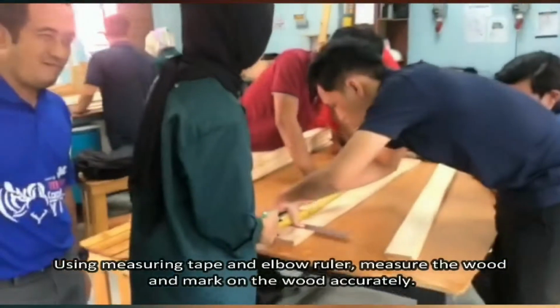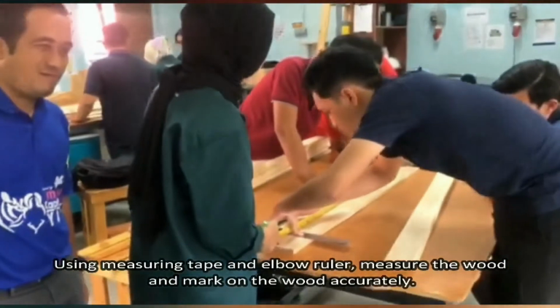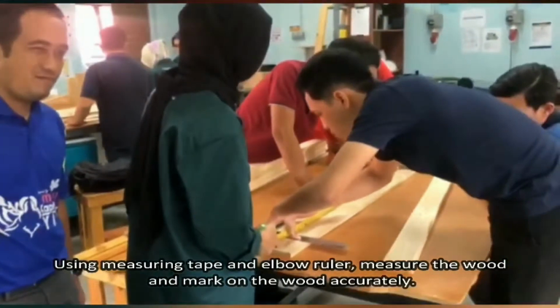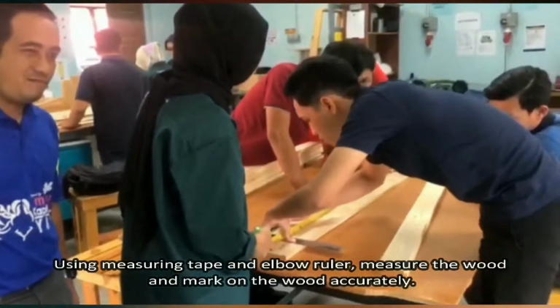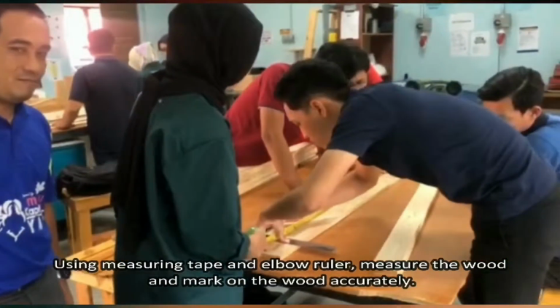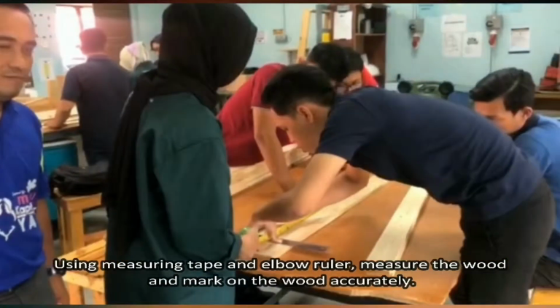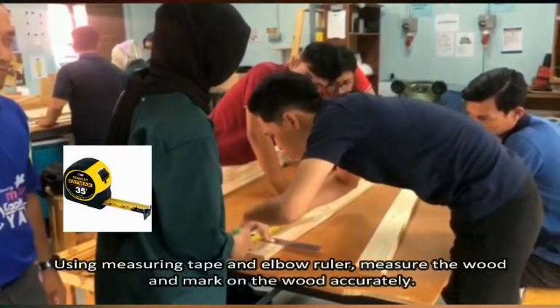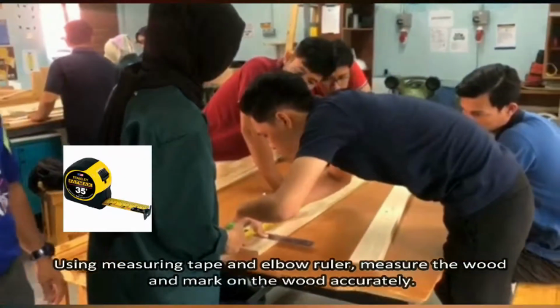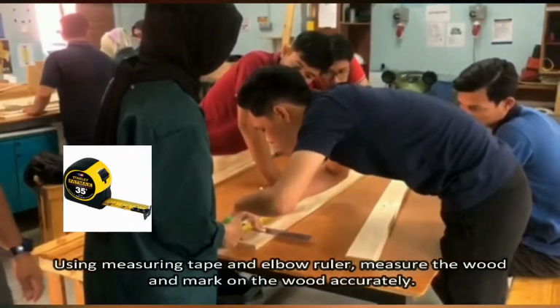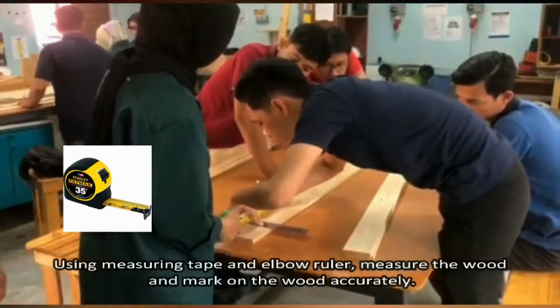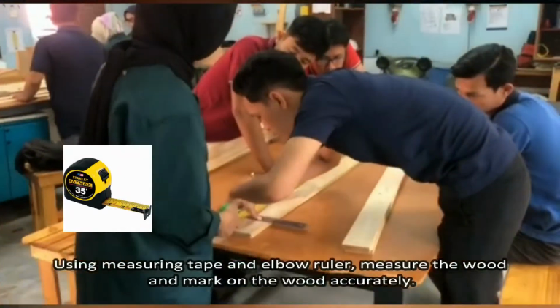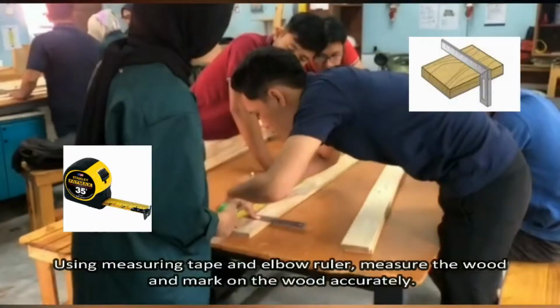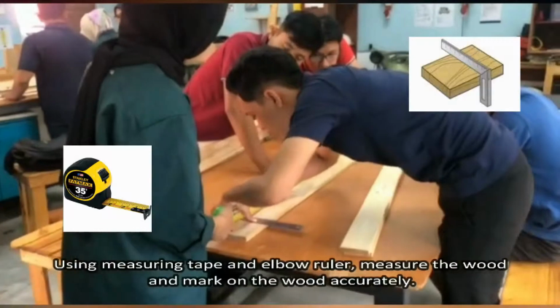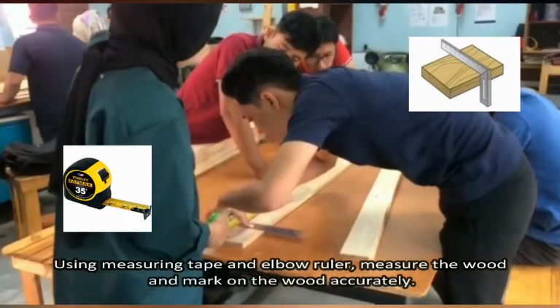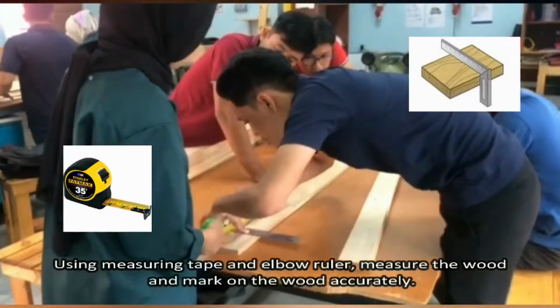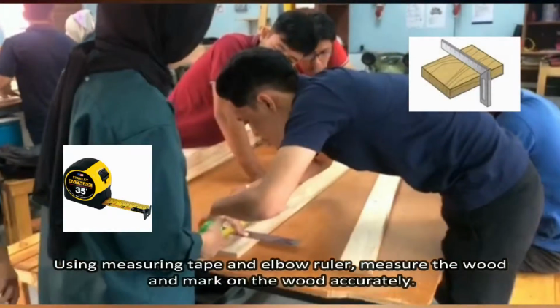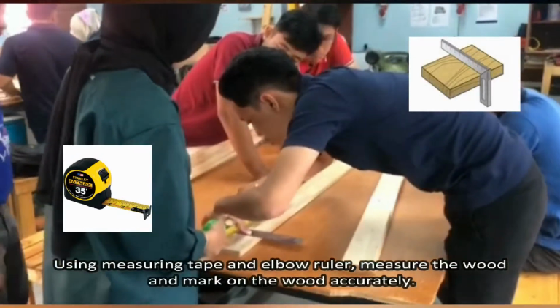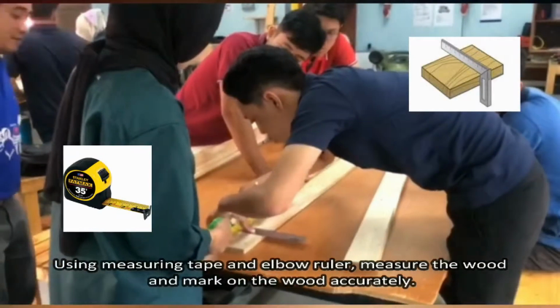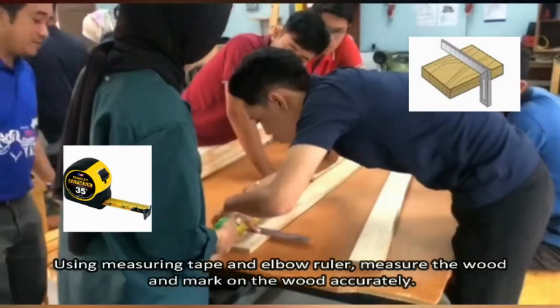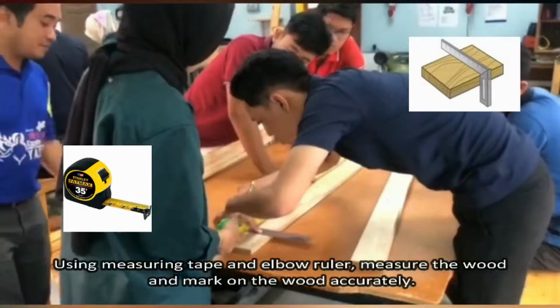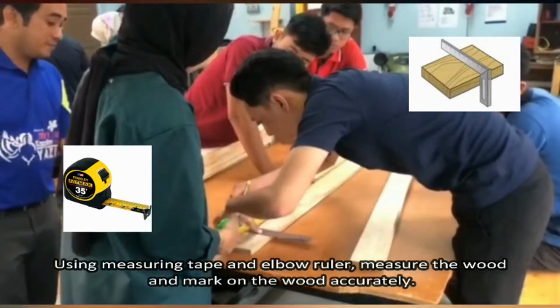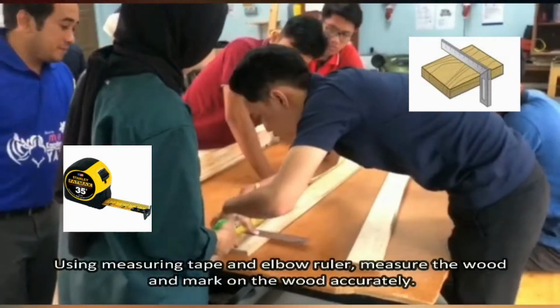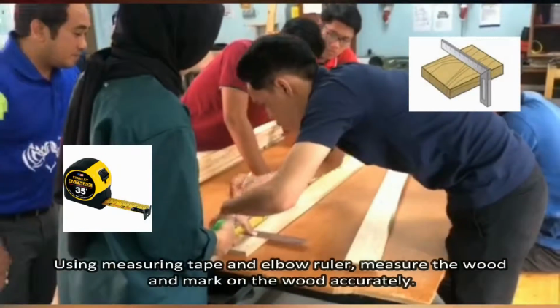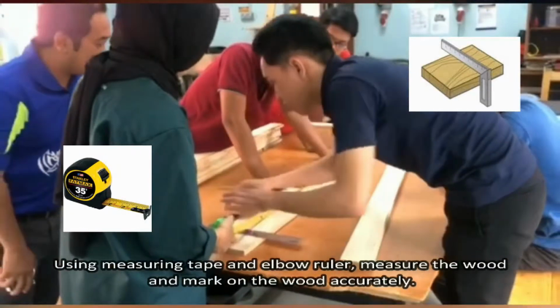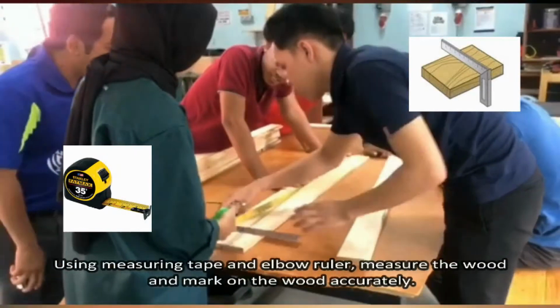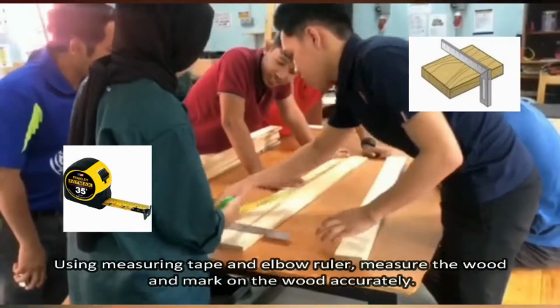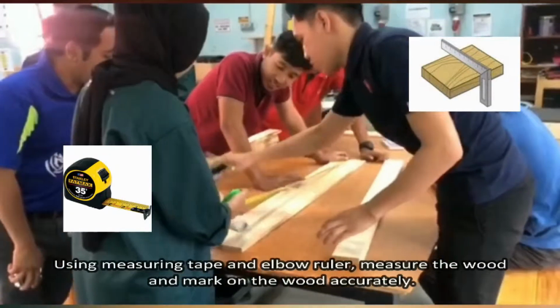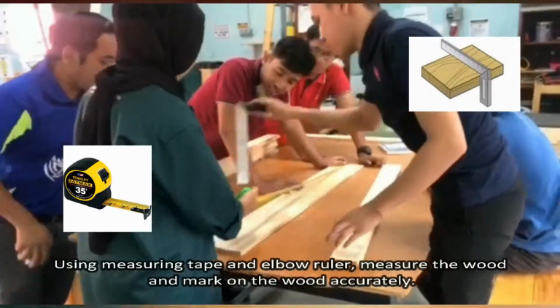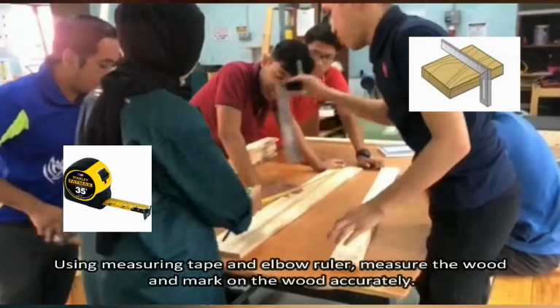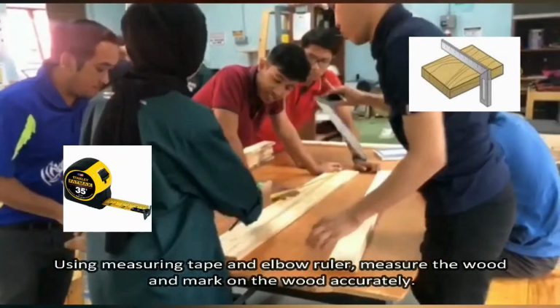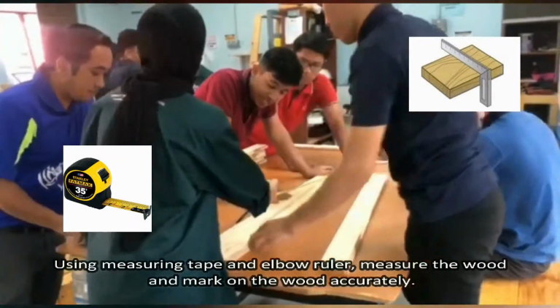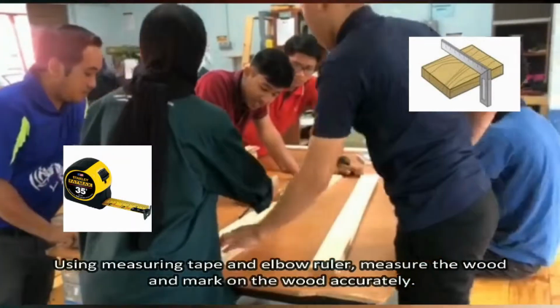Using a measuring tape and elbow ruler, measure the wood and mark on it accurately.